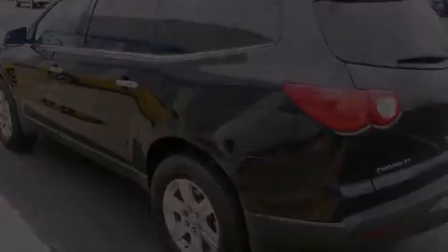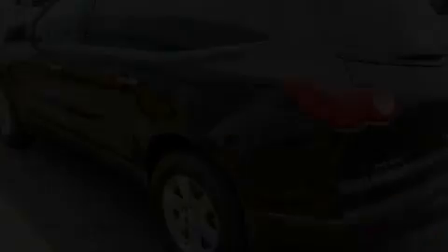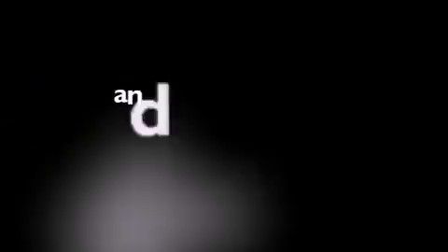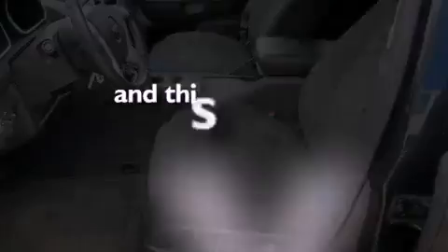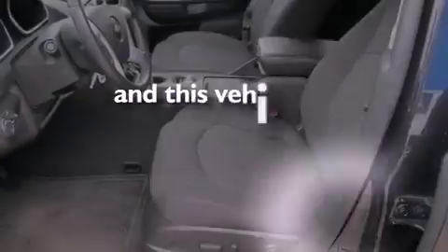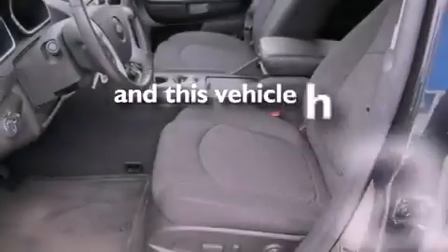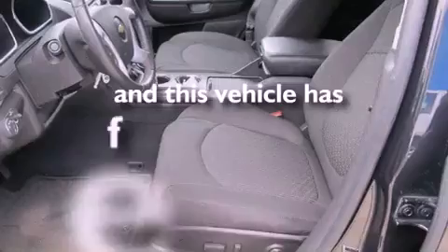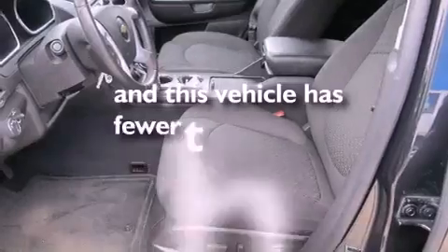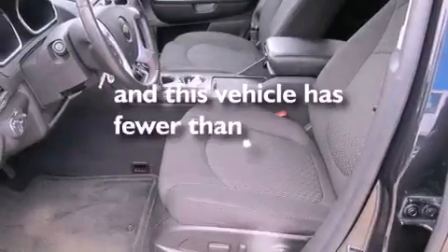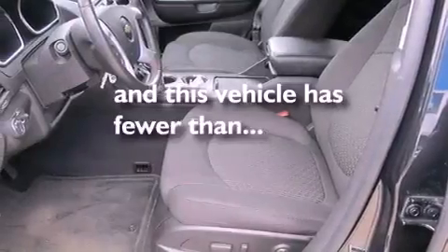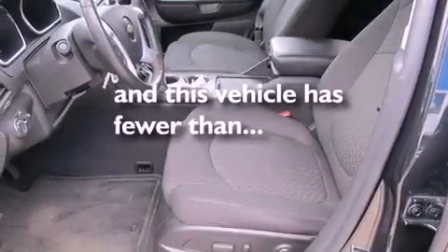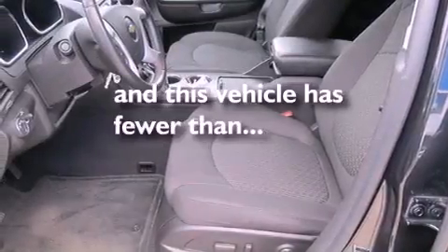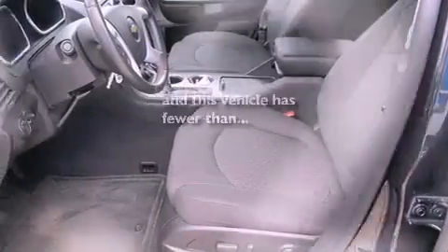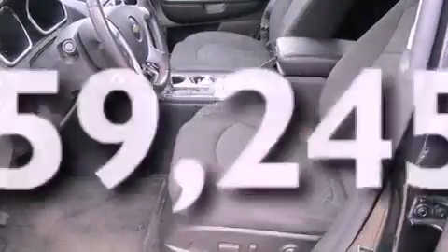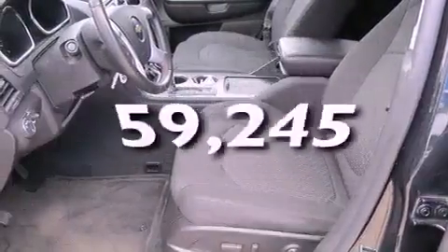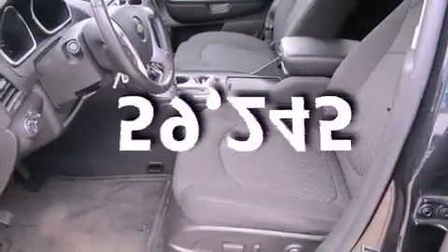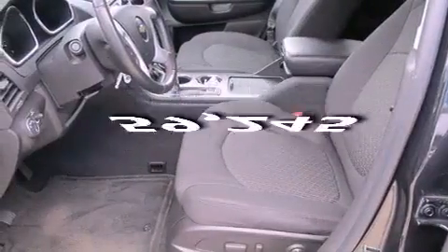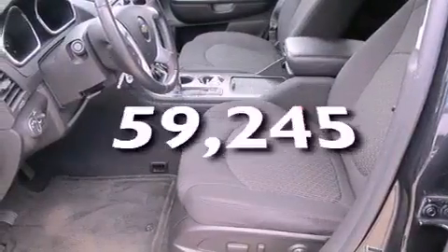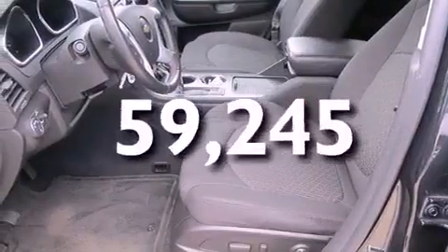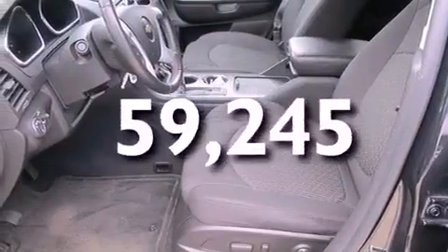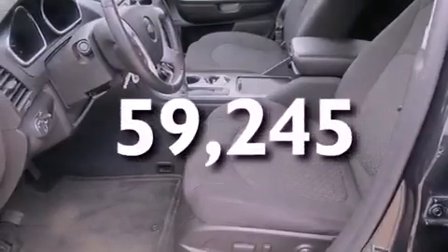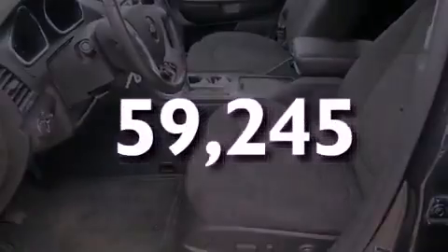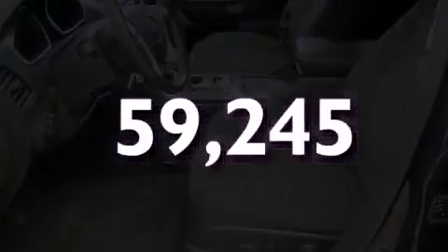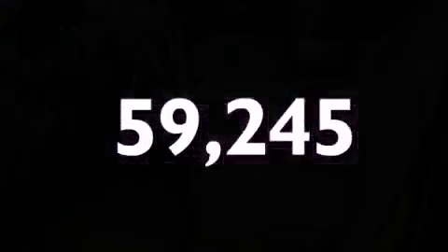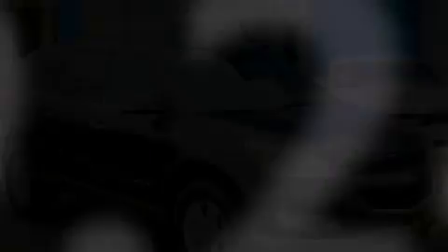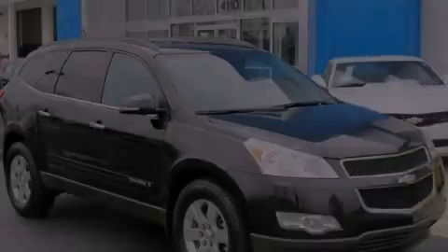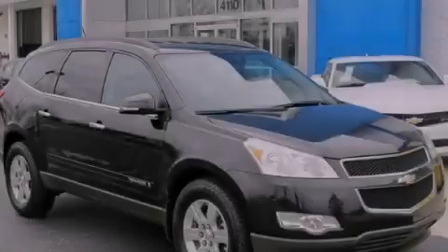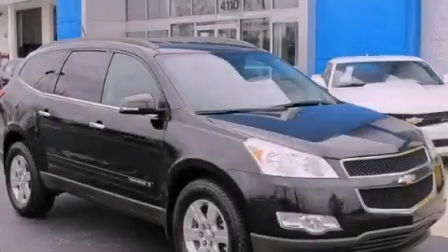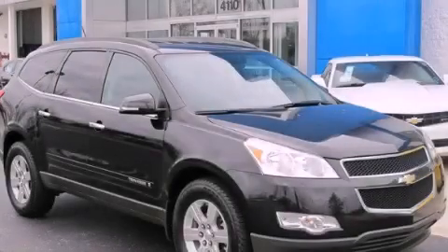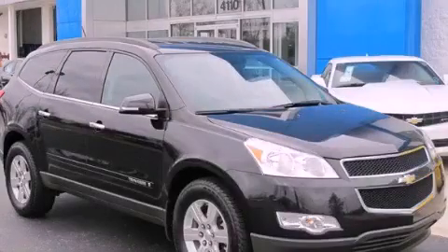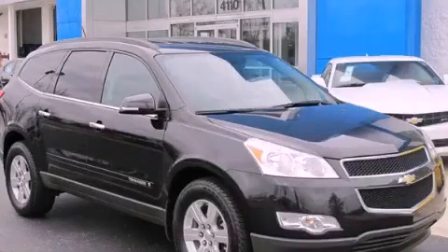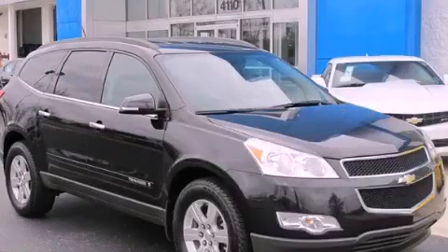This vehicle has fewer than 60,000 miles on the odometer. Stop by today and test drive this vehicle for yourself.